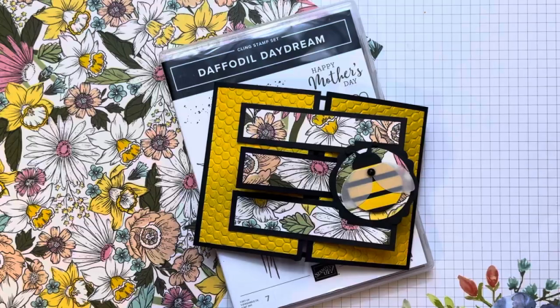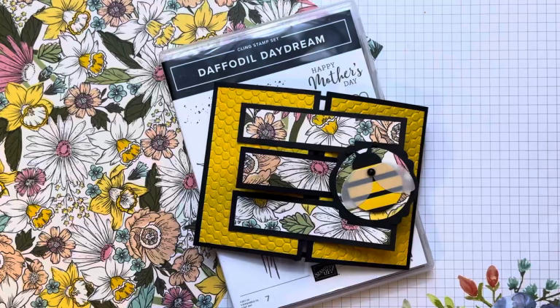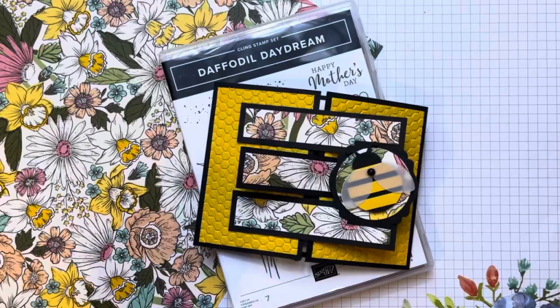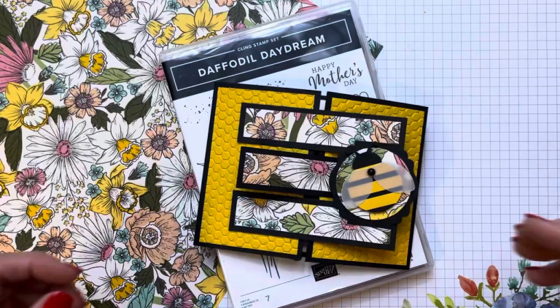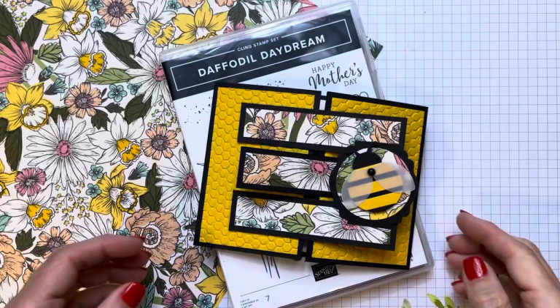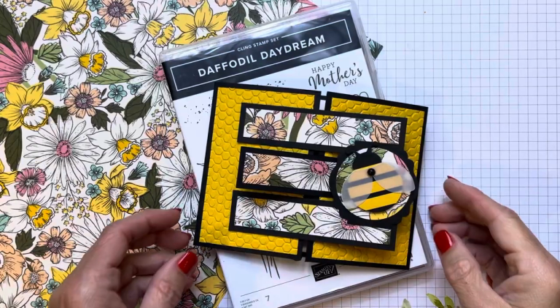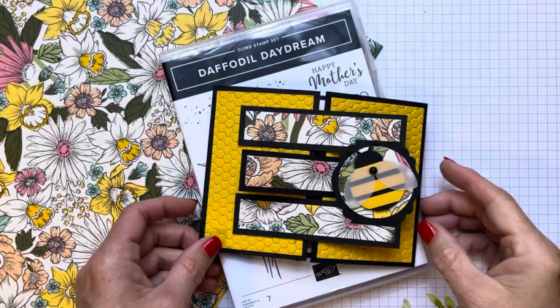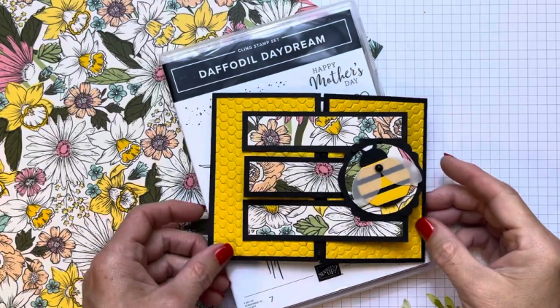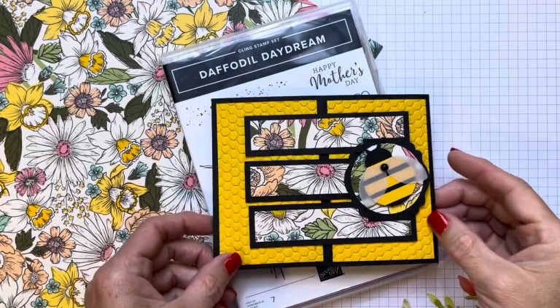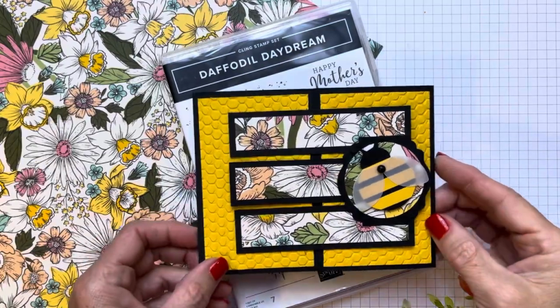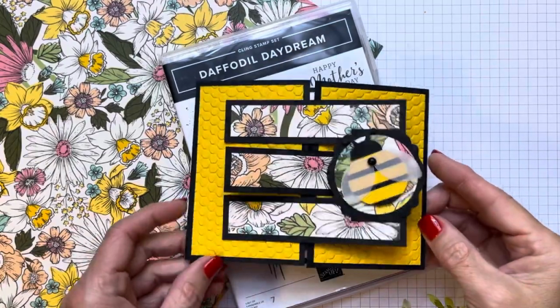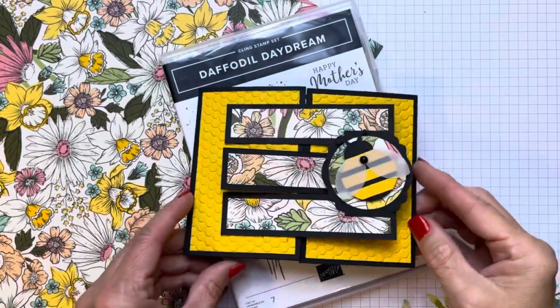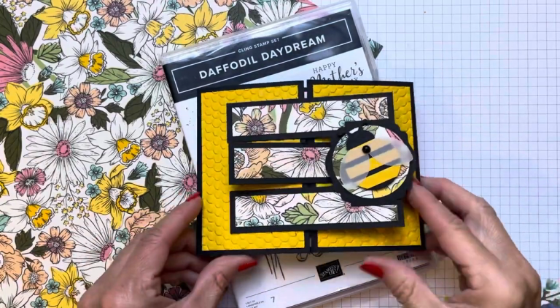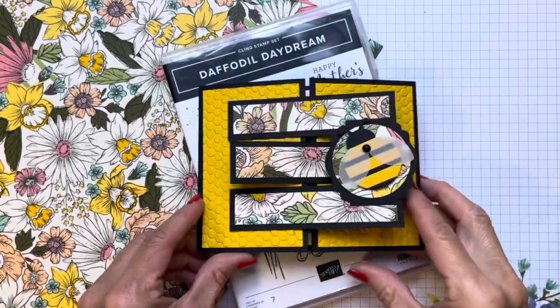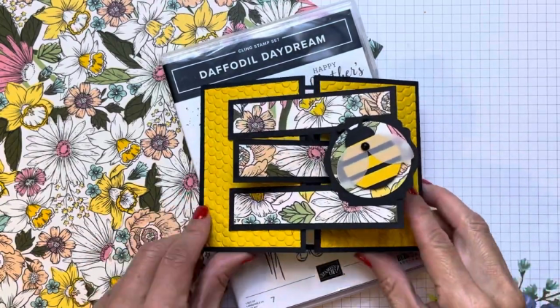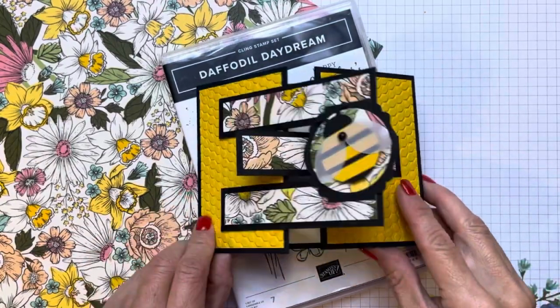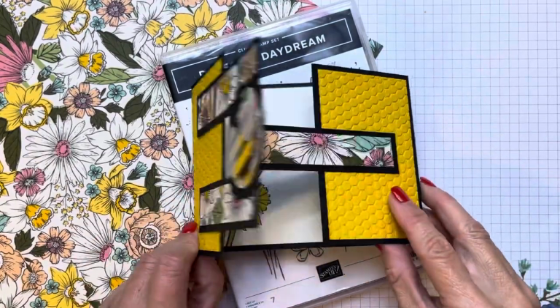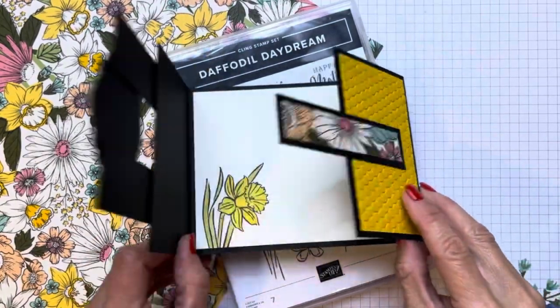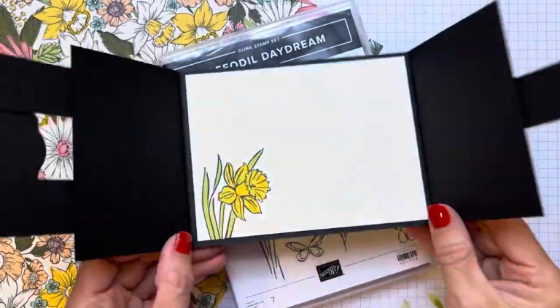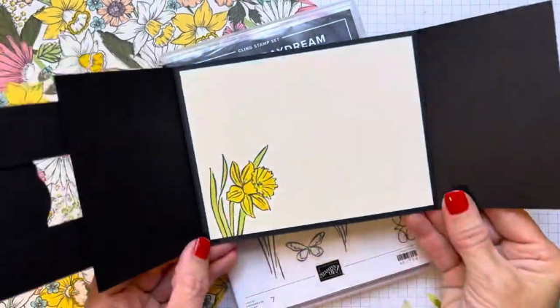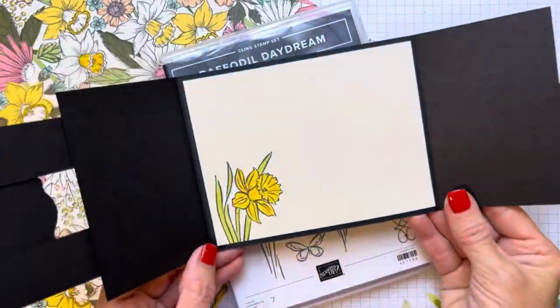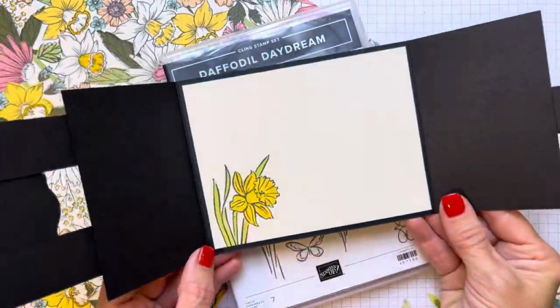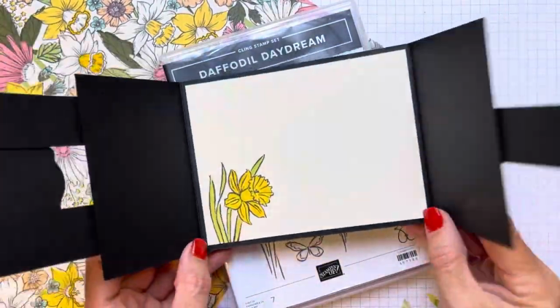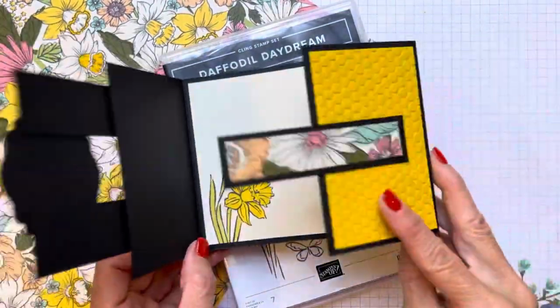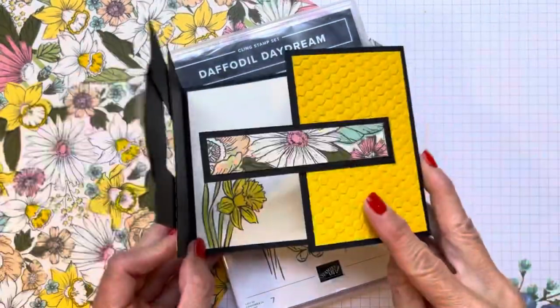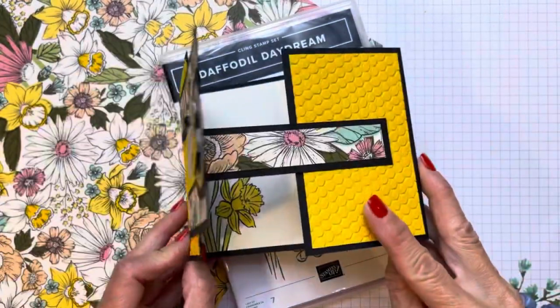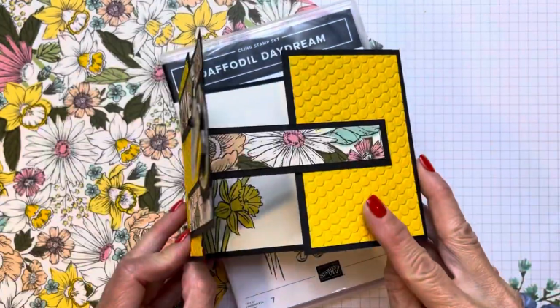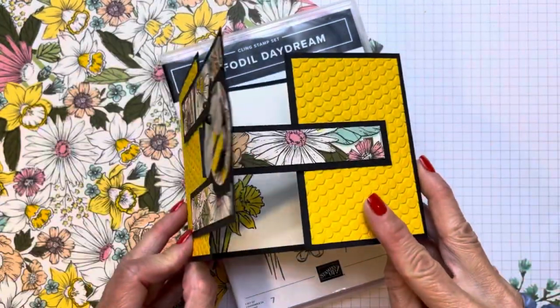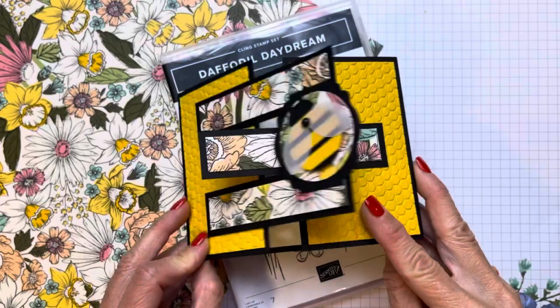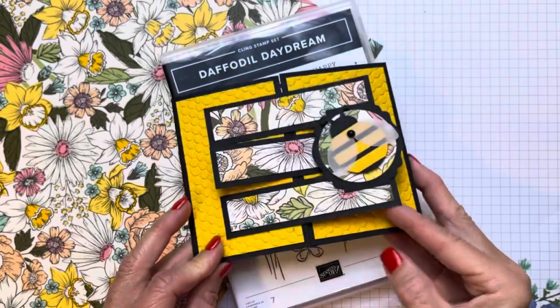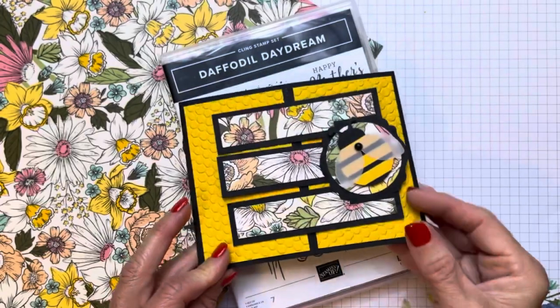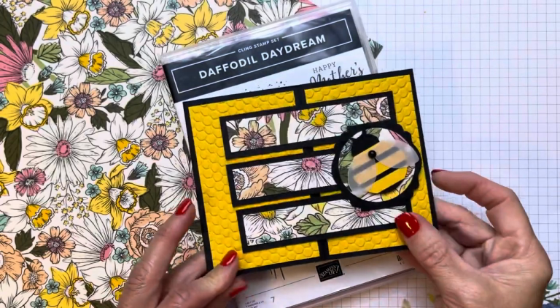Hello friends, it's Cindy Brumbaugh from CindyLeeBDesigns.com, Independent Stamping Up Demonstrator.